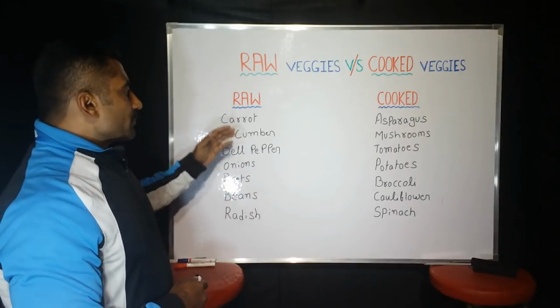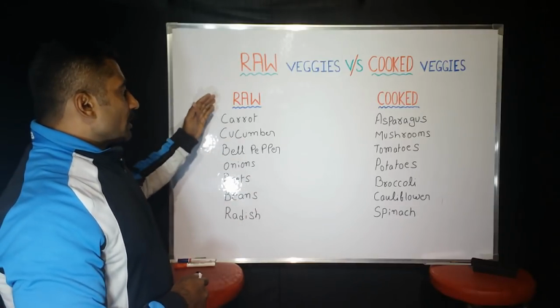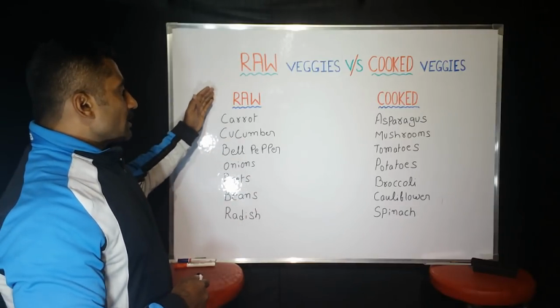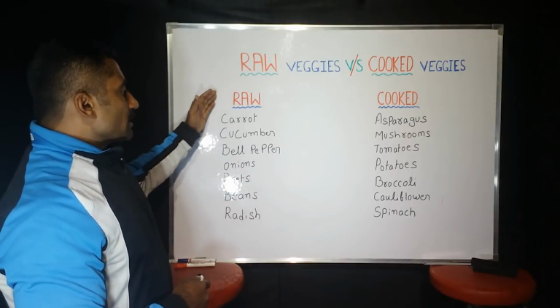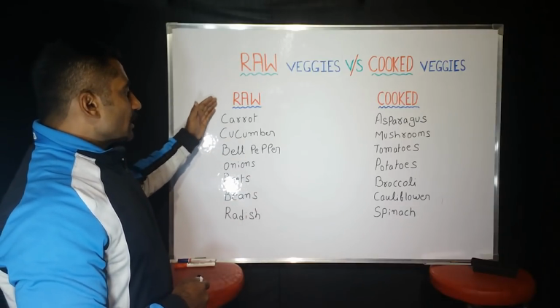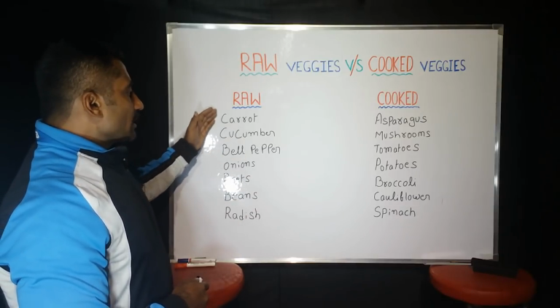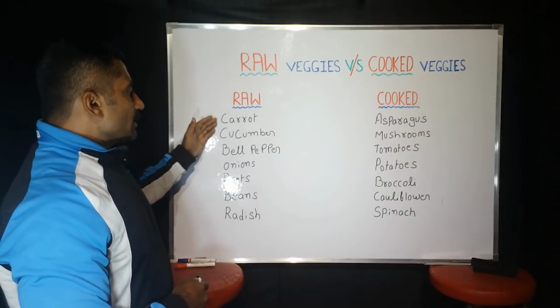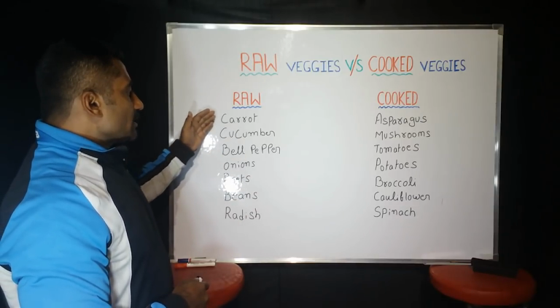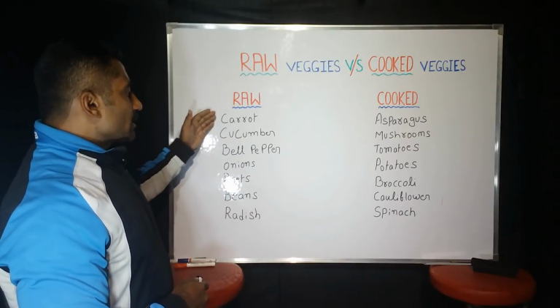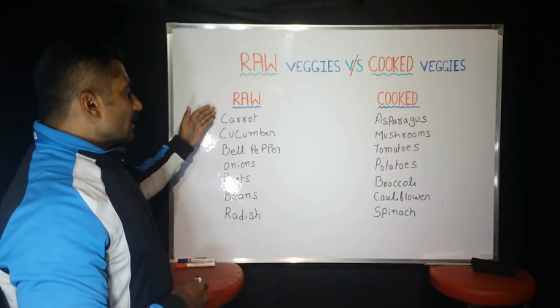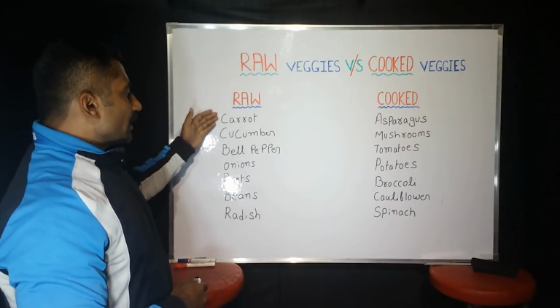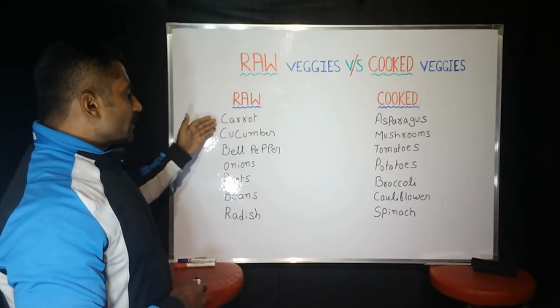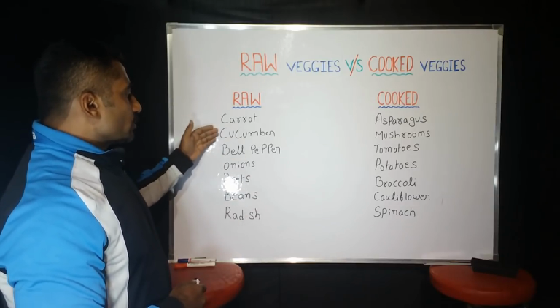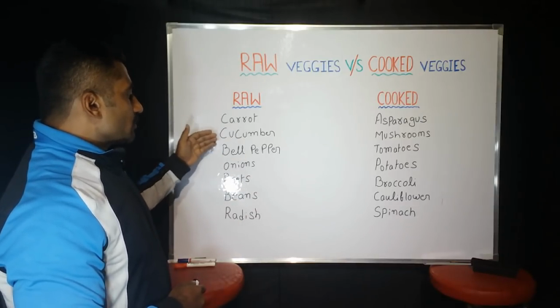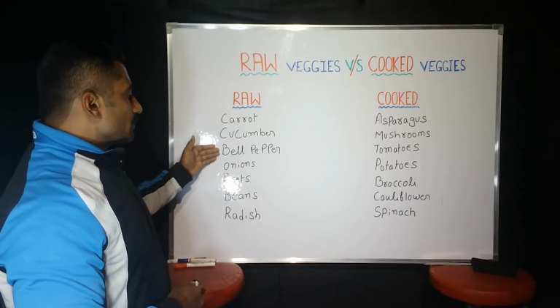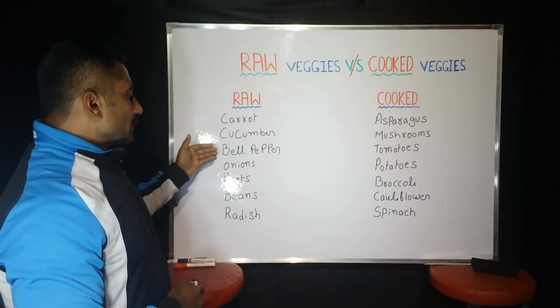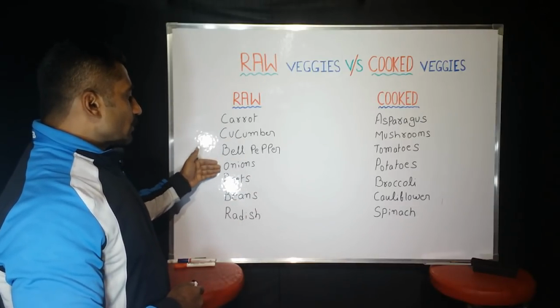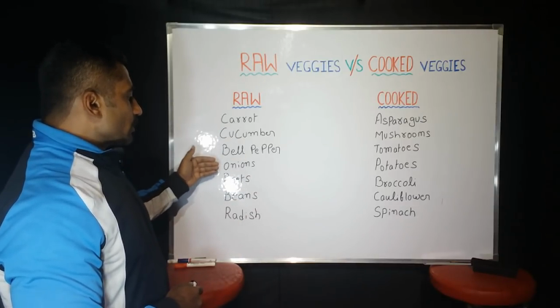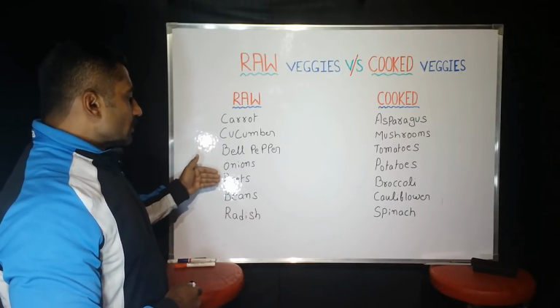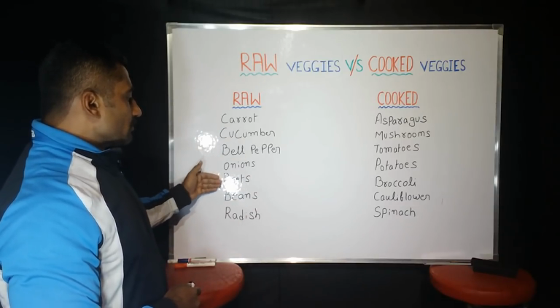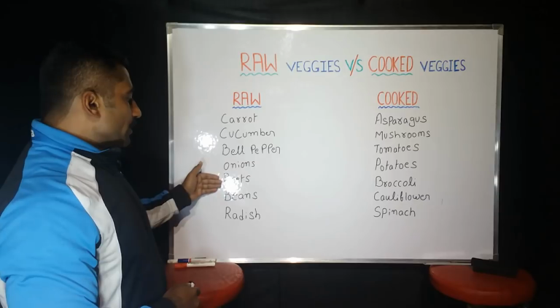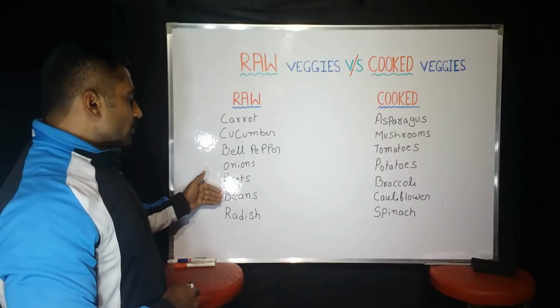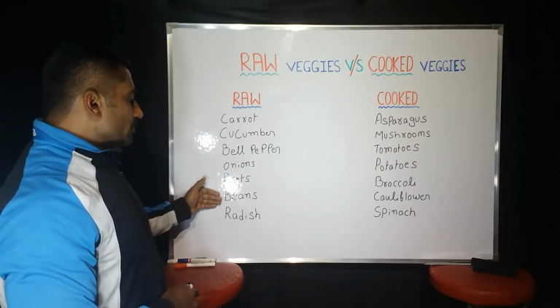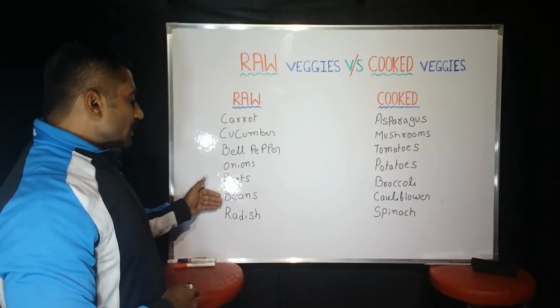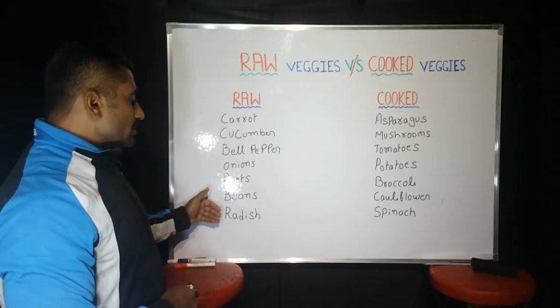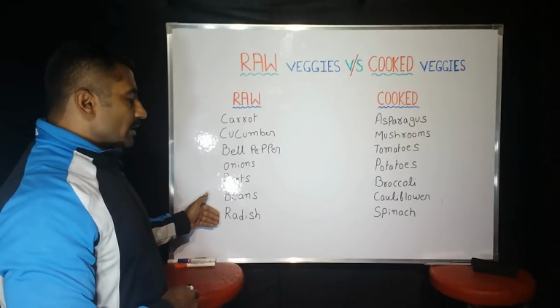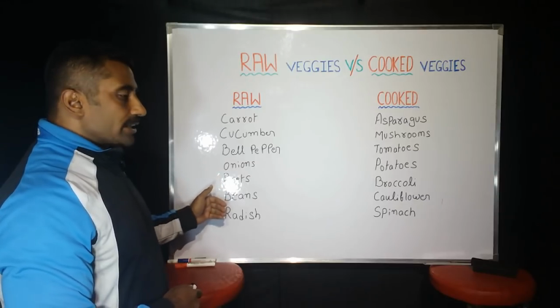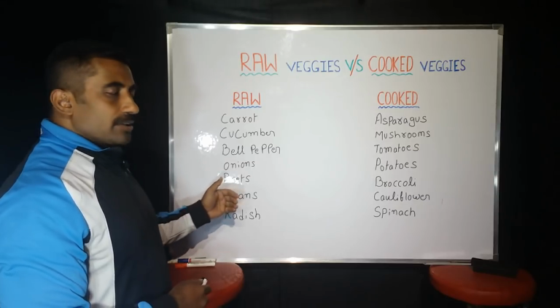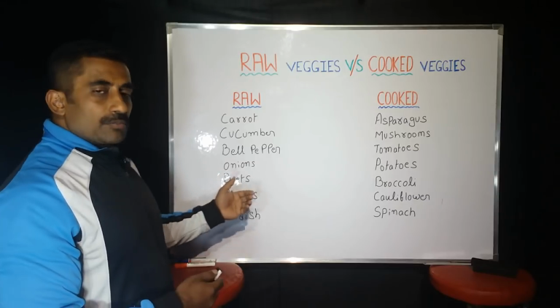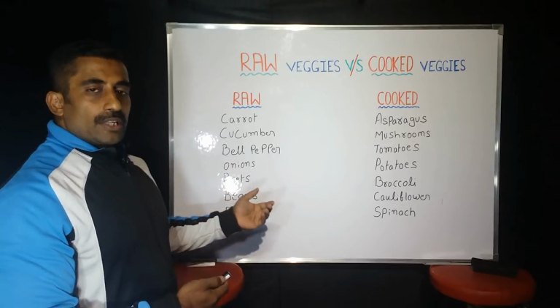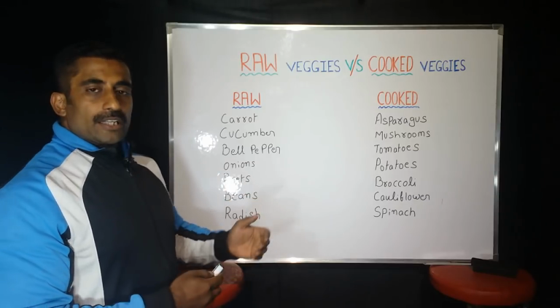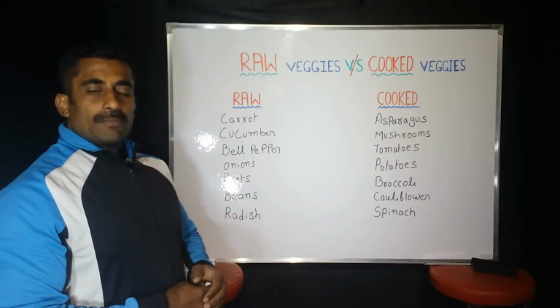The ingredients are listed like carrot, cucumber, bell pepper, onion, beetroot, beans, radish, and all these ingredients.